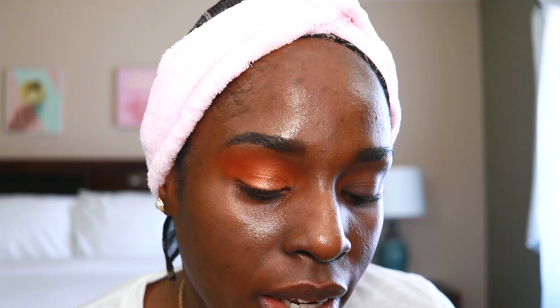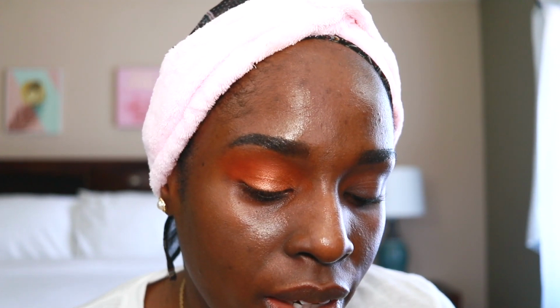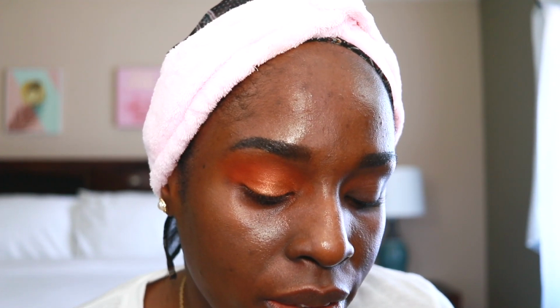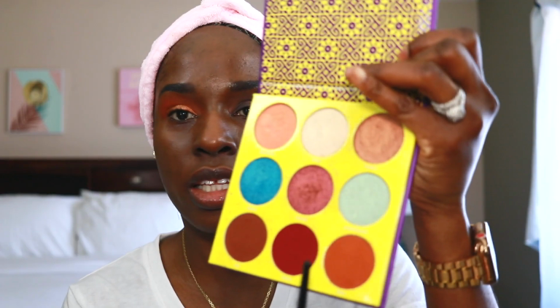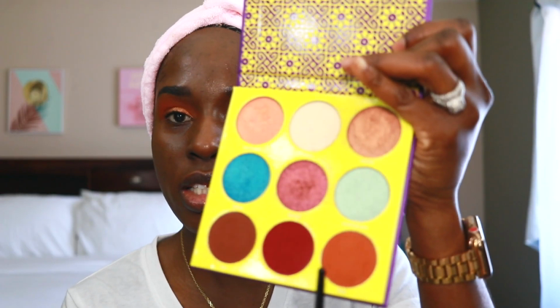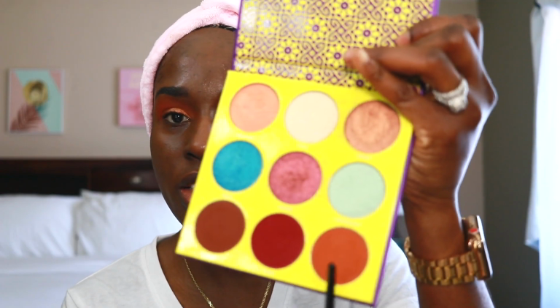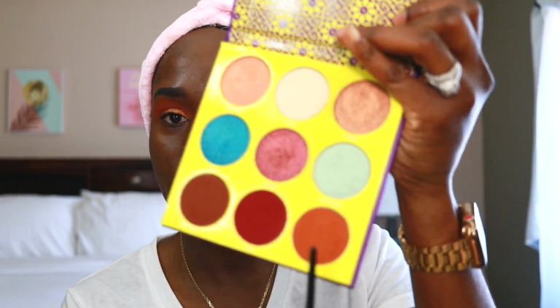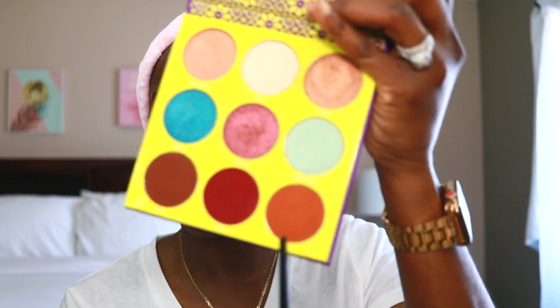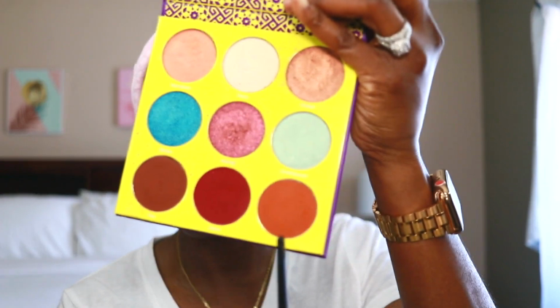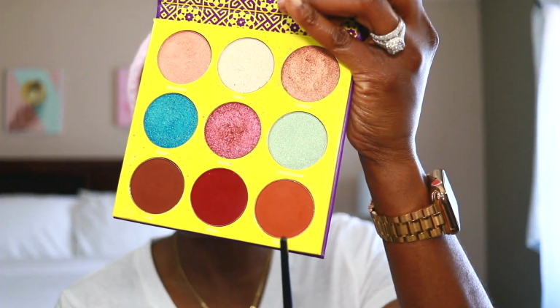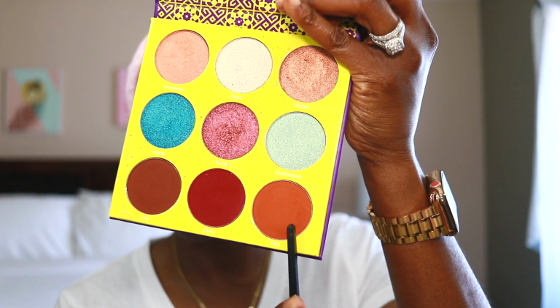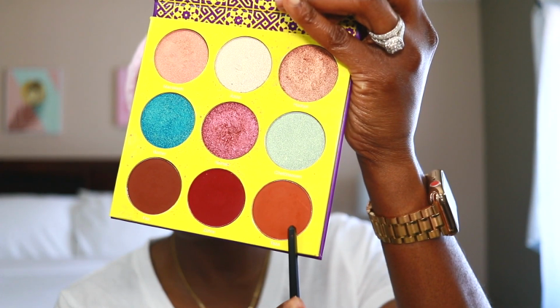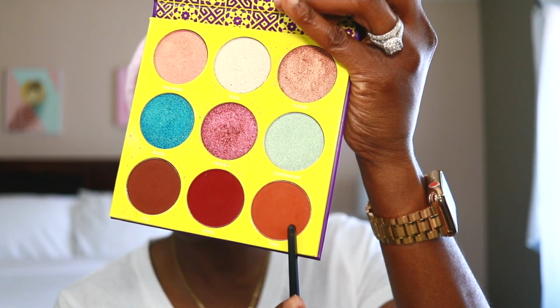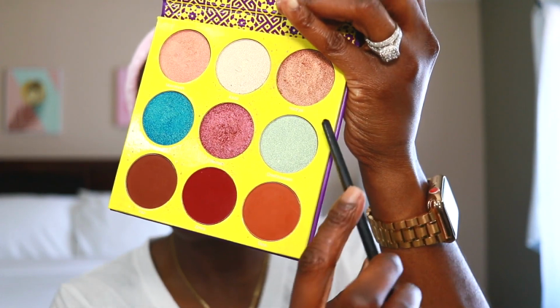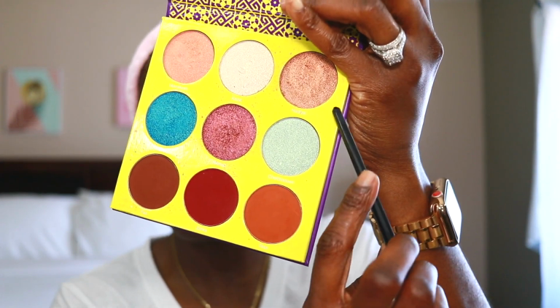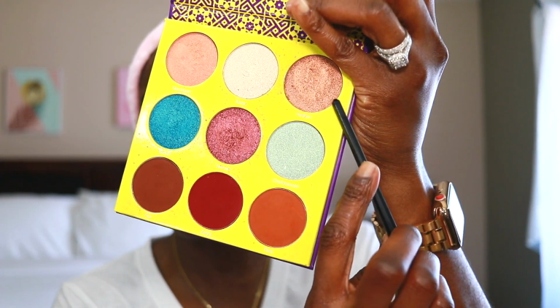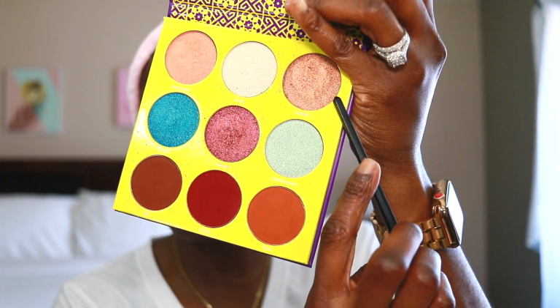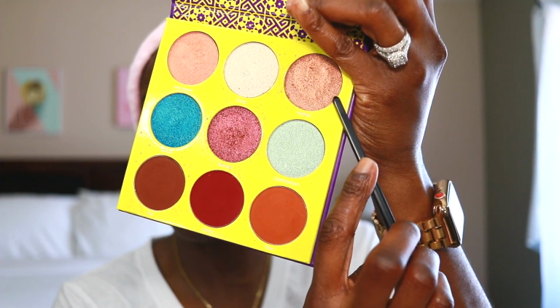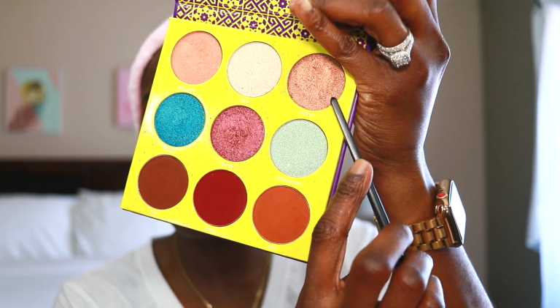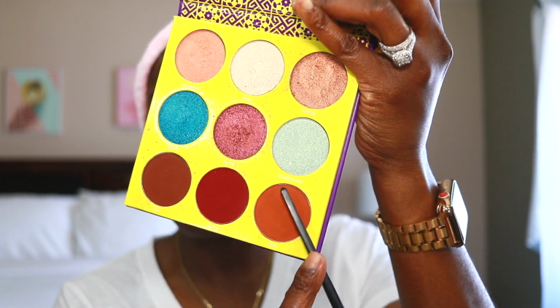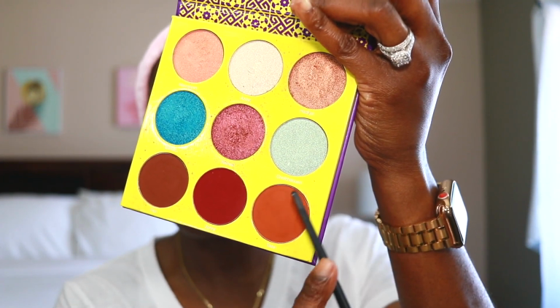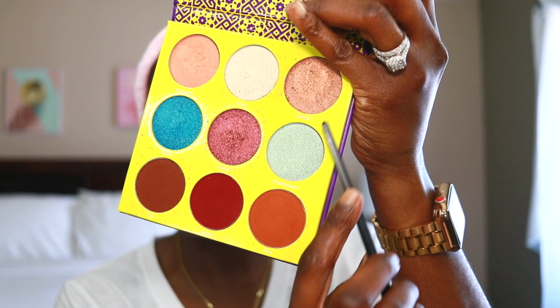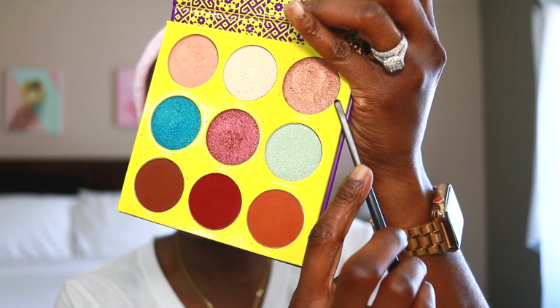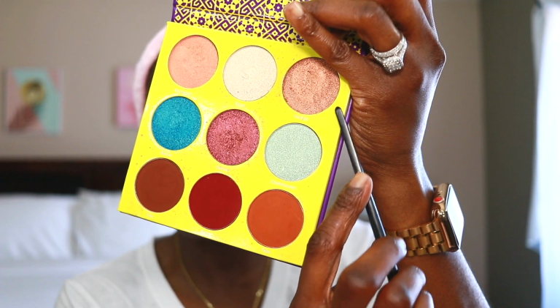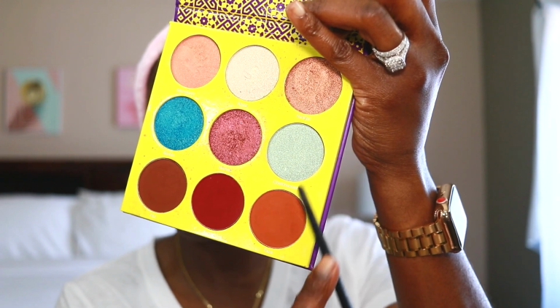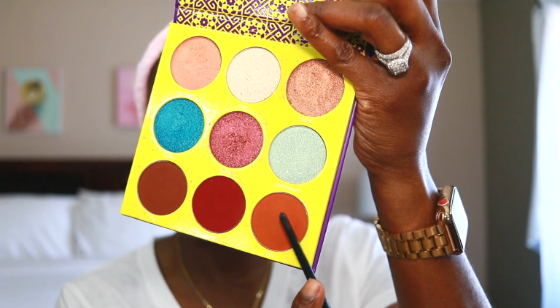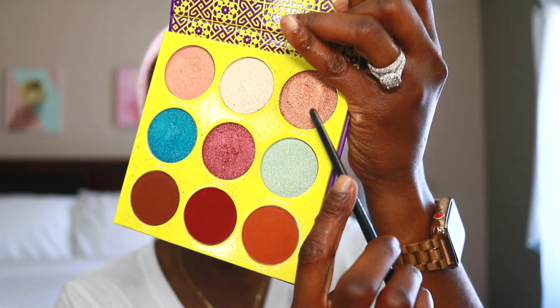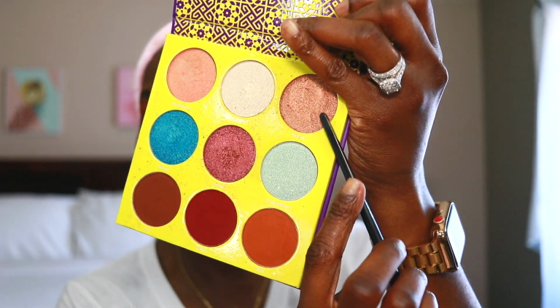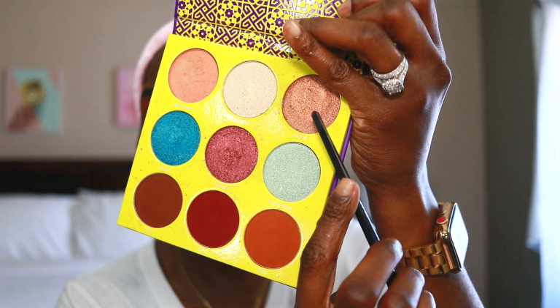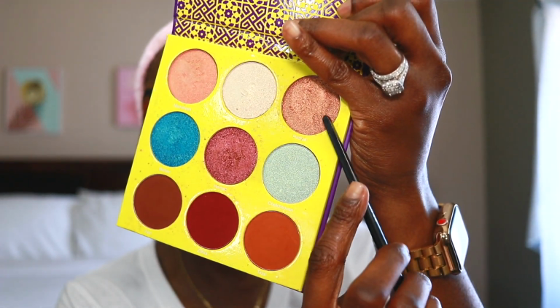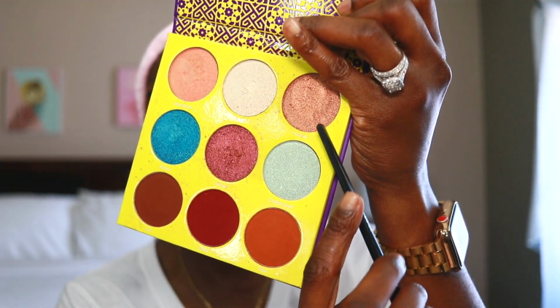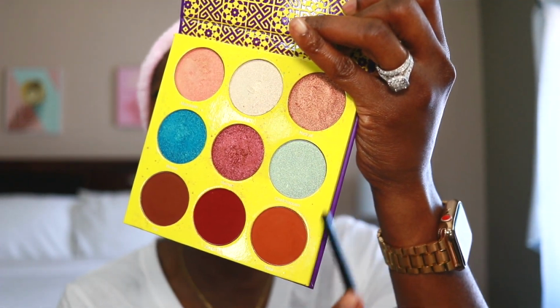I came up with this eye look — I used the shades Taza and Hadia from the Juvia's Place Saharan 2 palette.